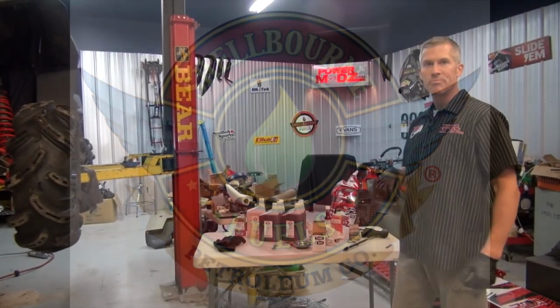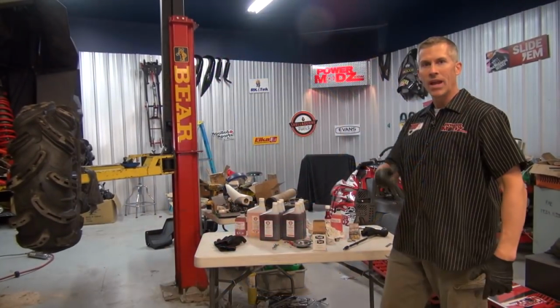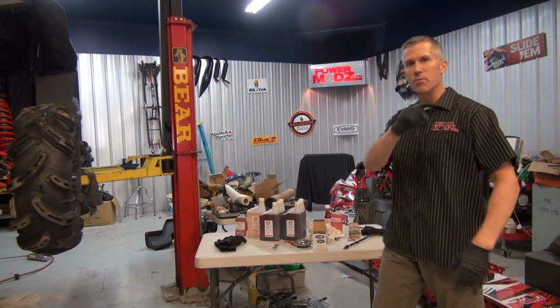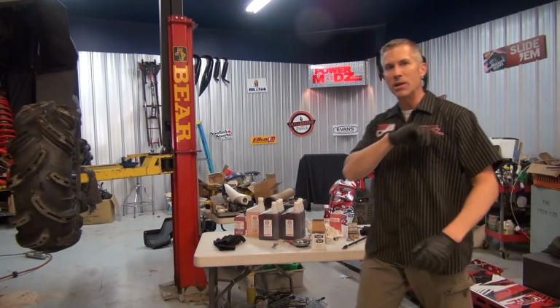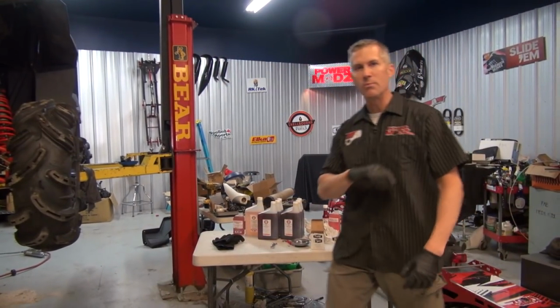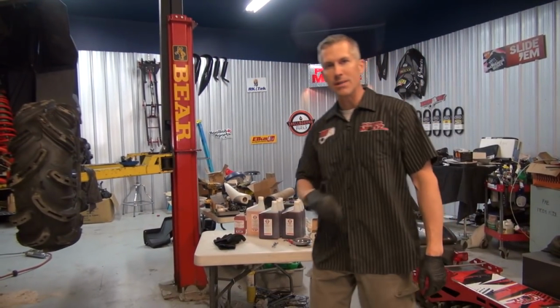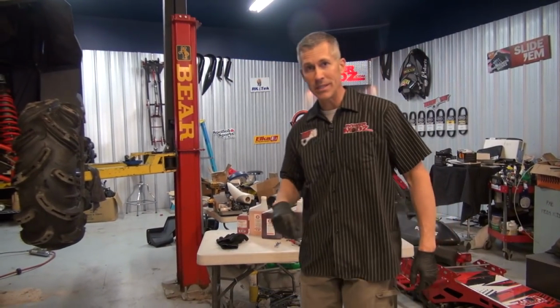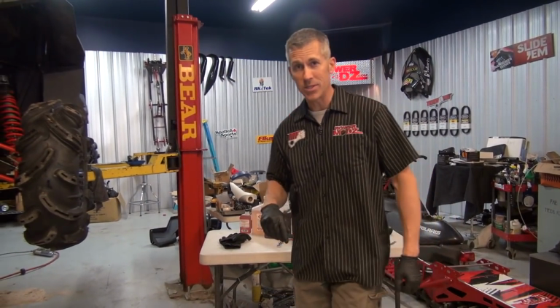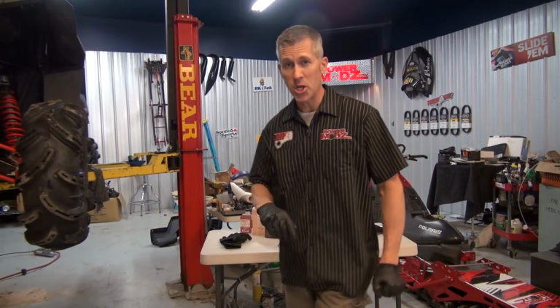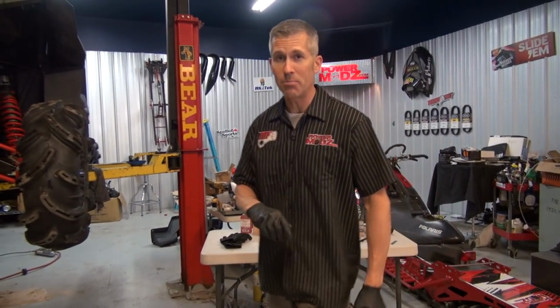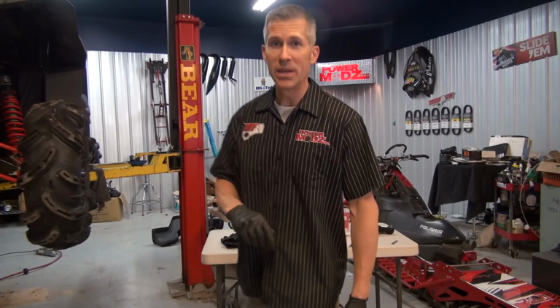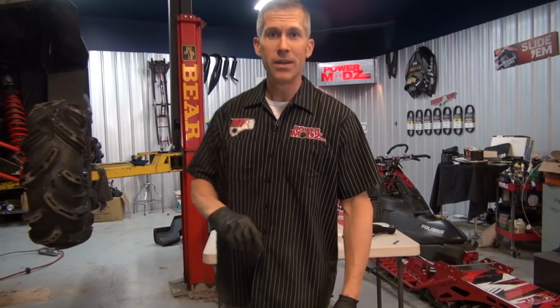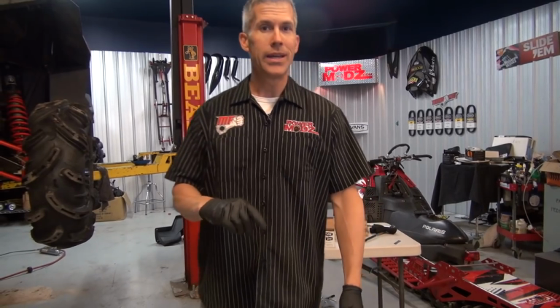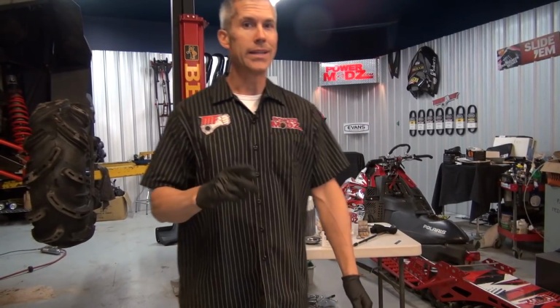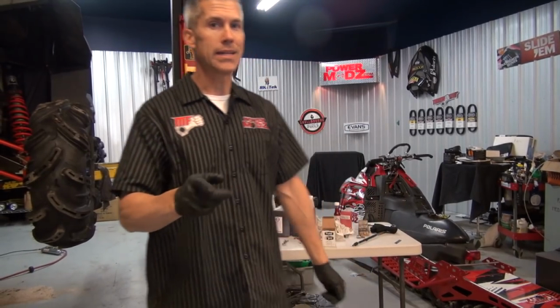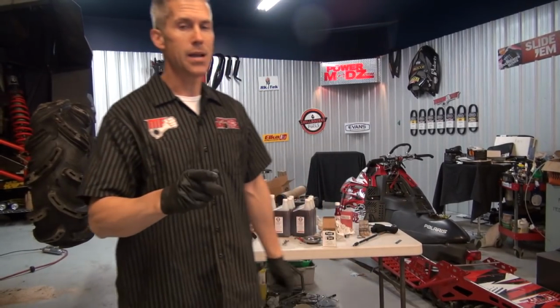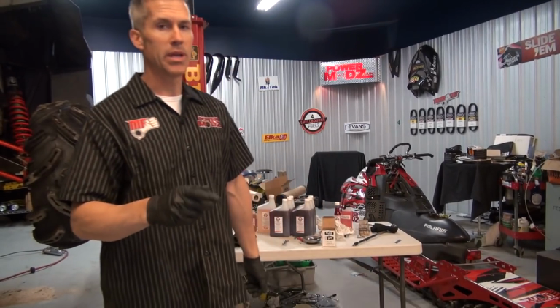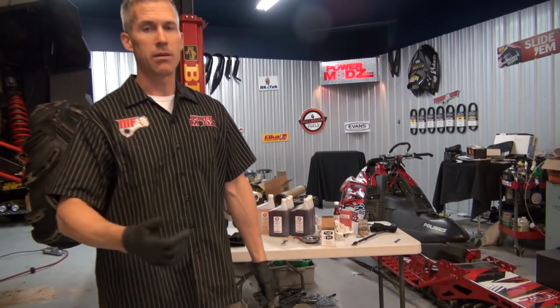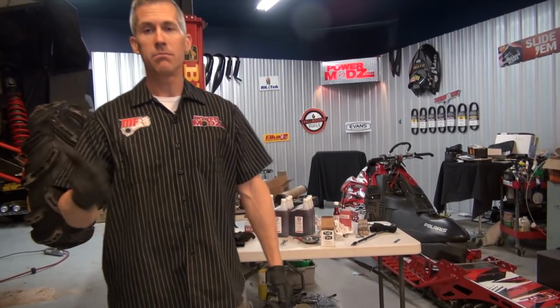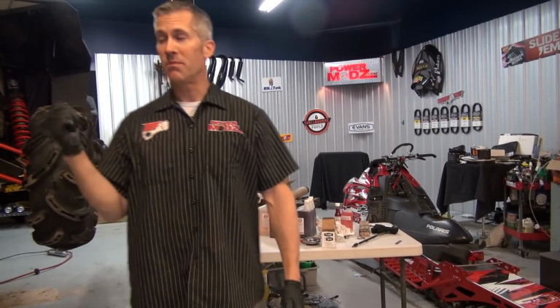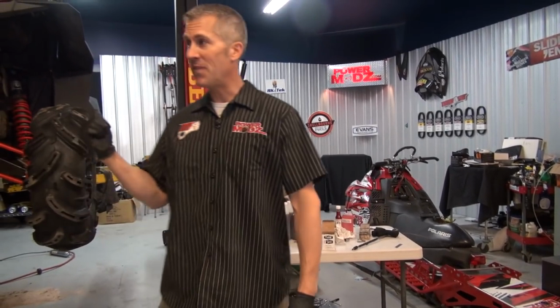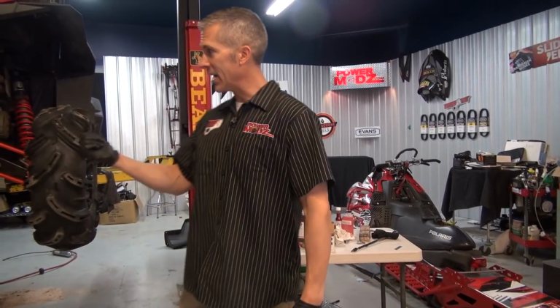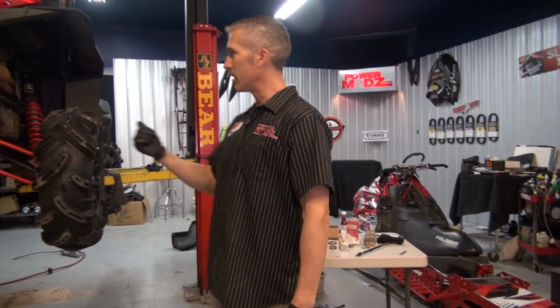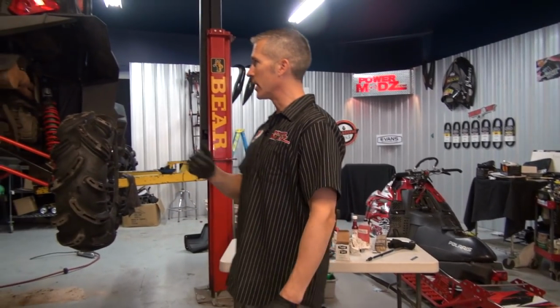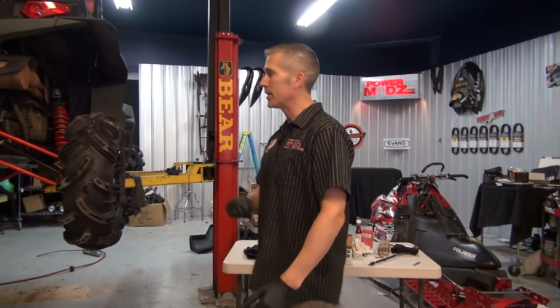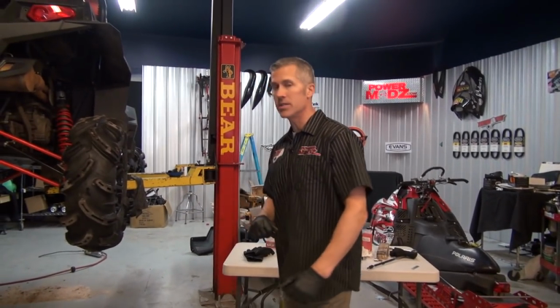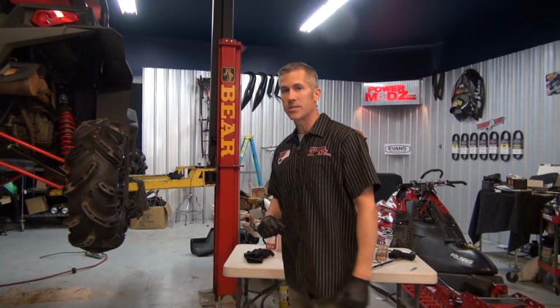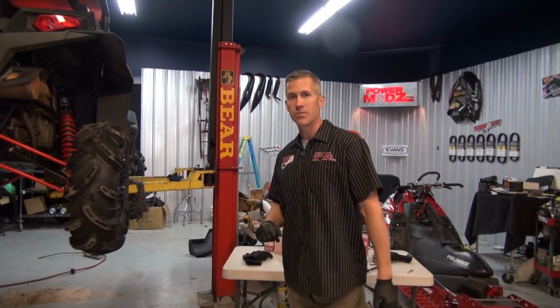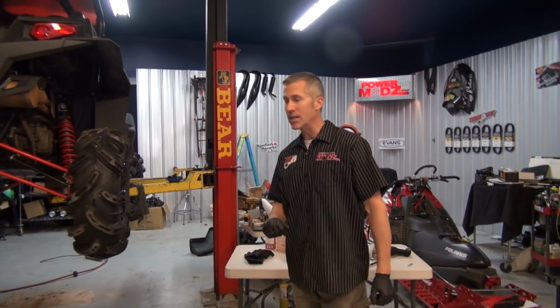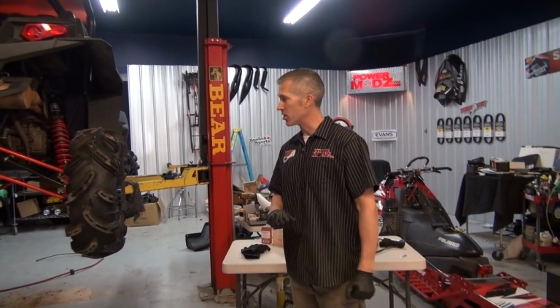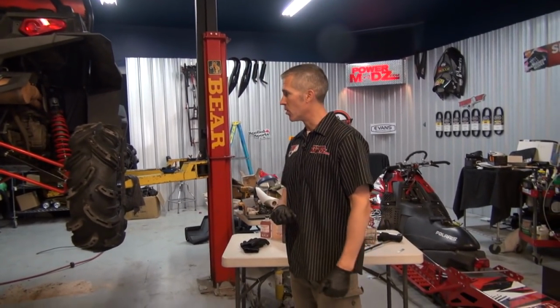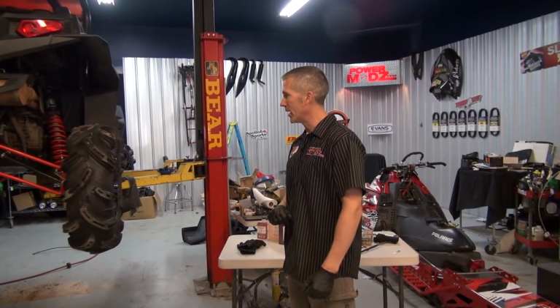Hey everybody, don't mind the mess of the shop. It's that time of year — finally gonna get this razor going.